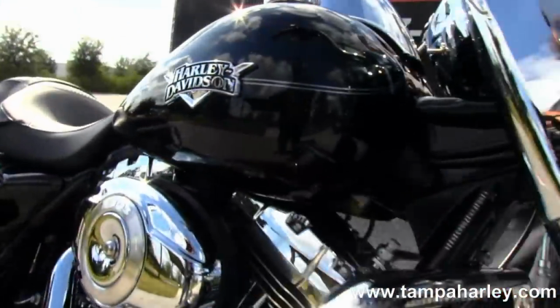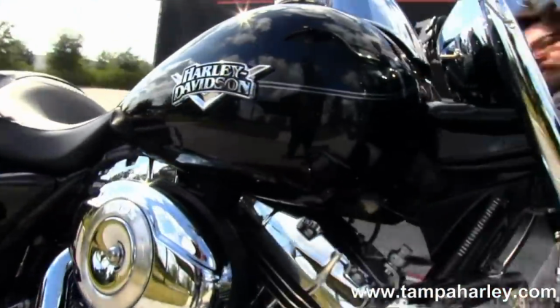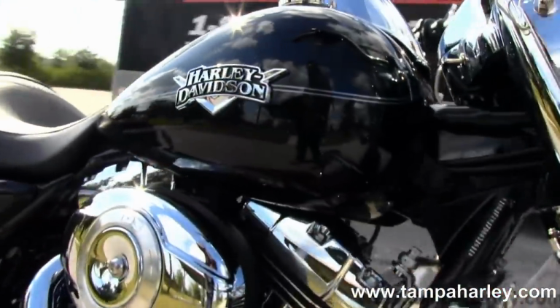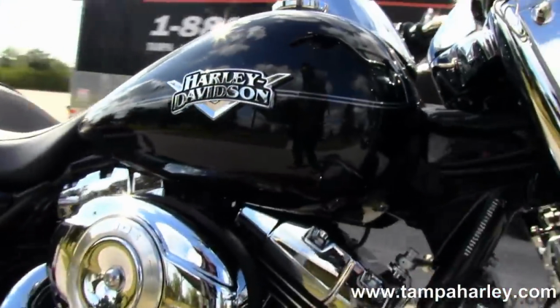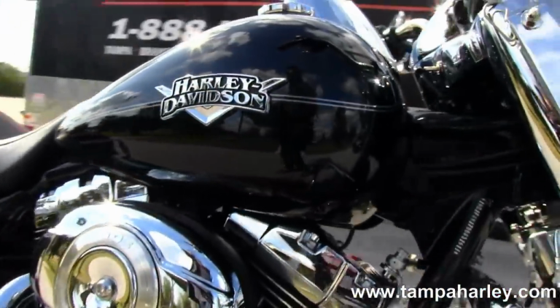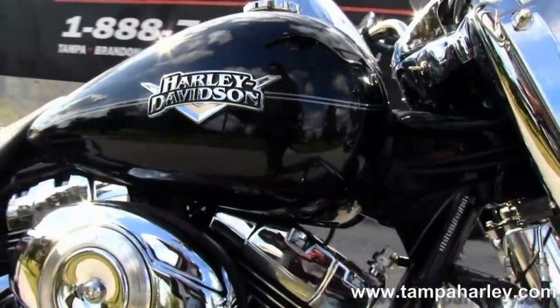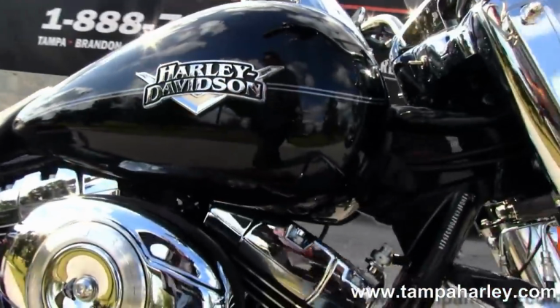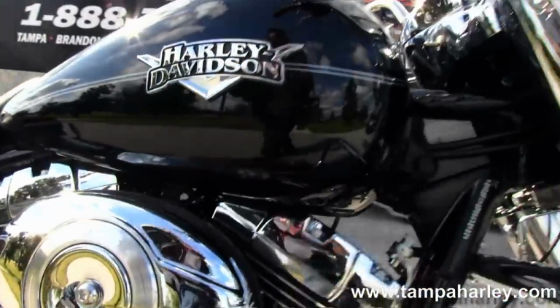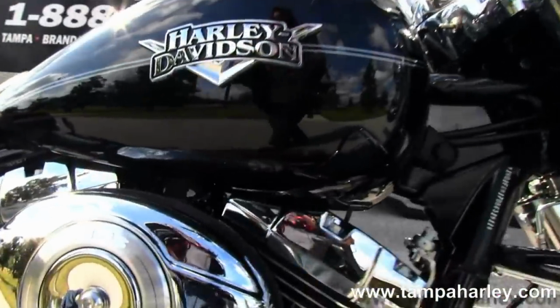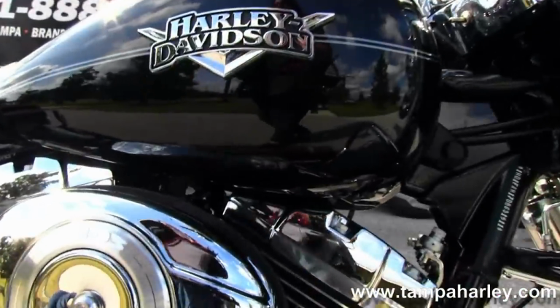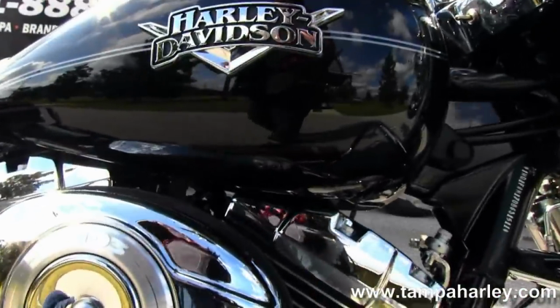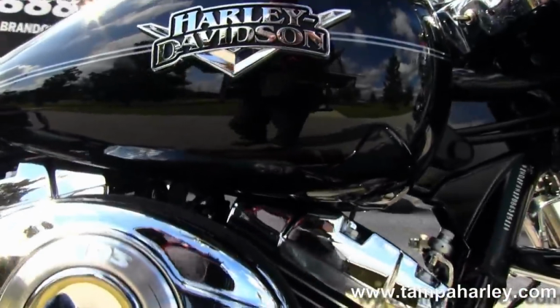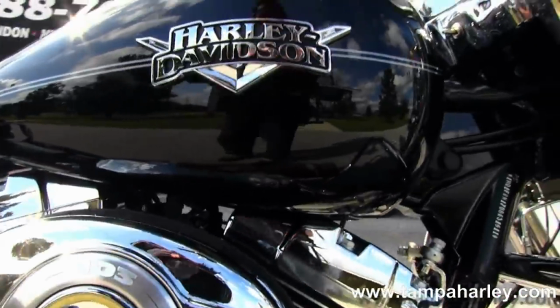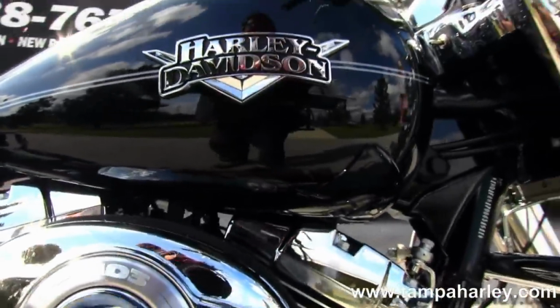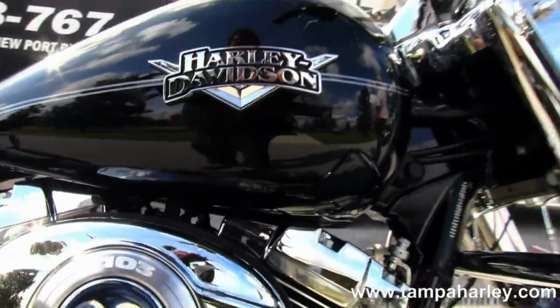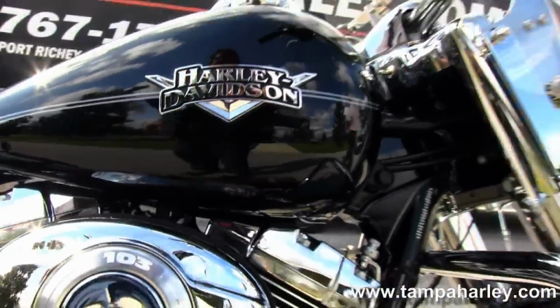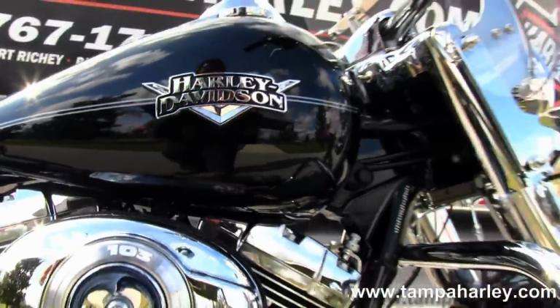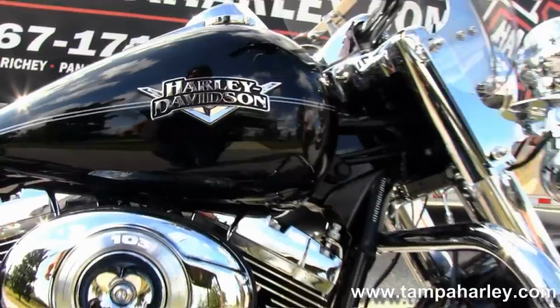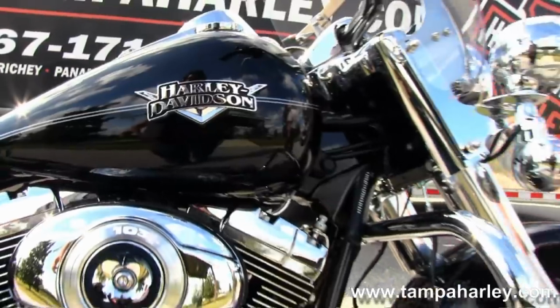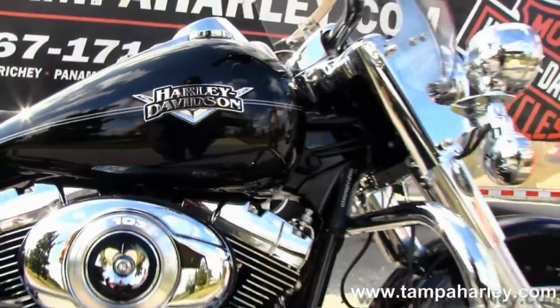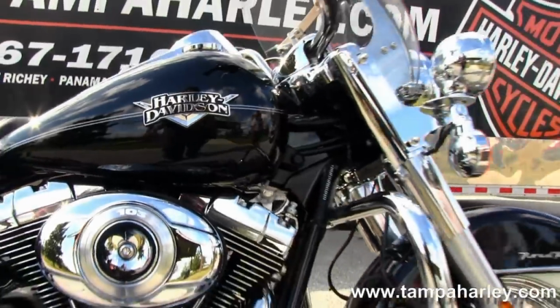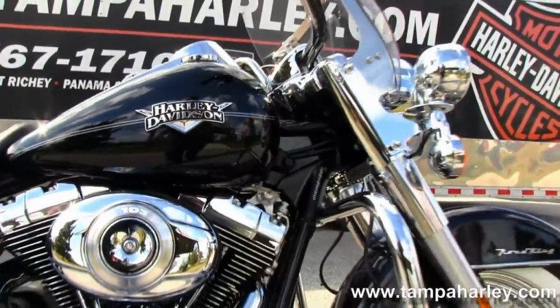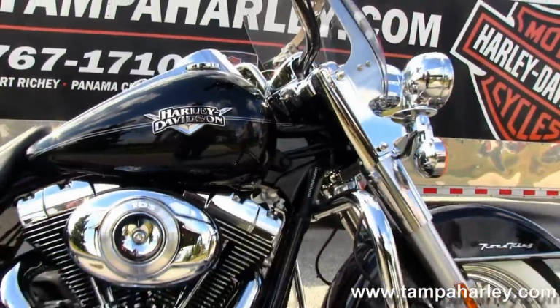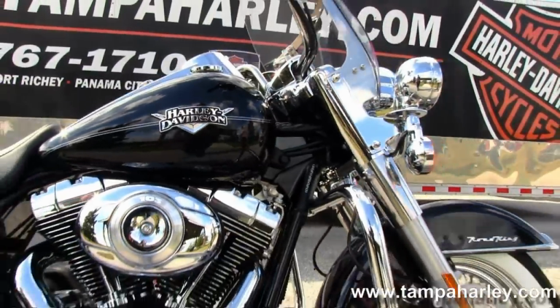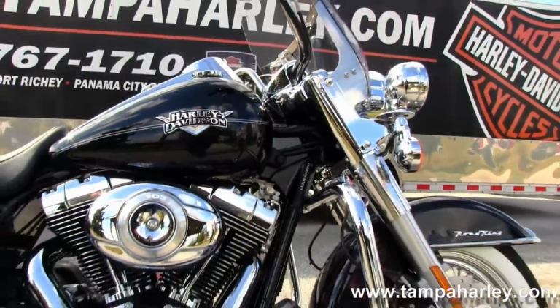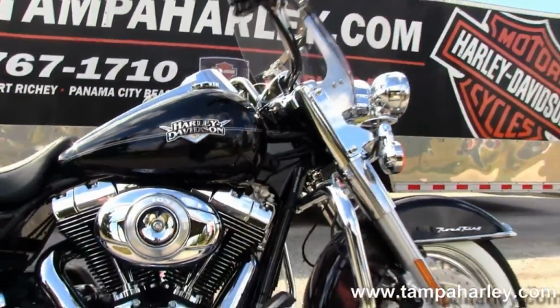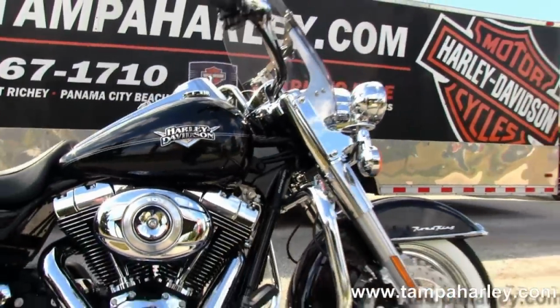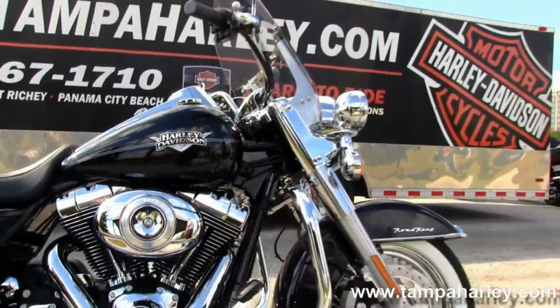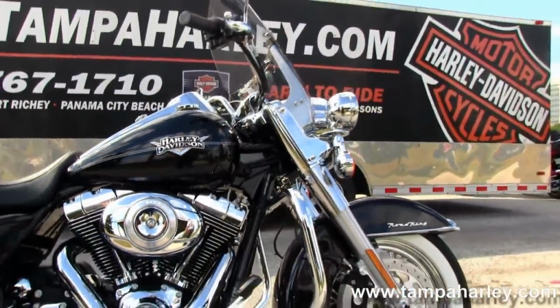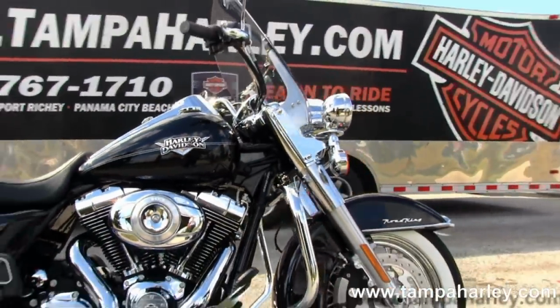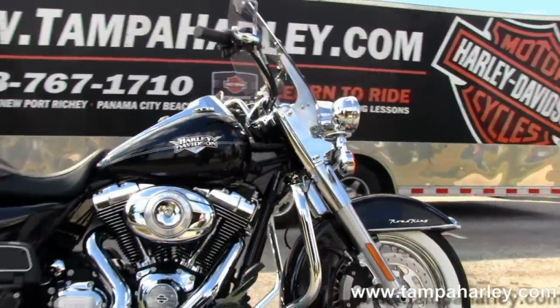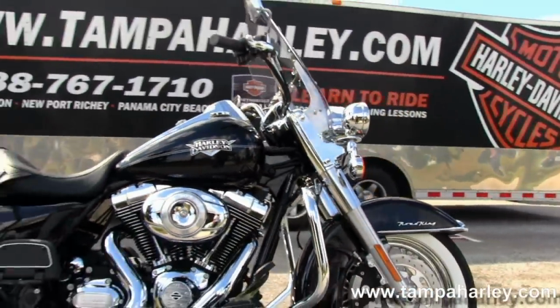Remember, here at the world famous Braynor Harley-Davidson, all bikes are fully serviced and safety inspected. We take anything on trade —